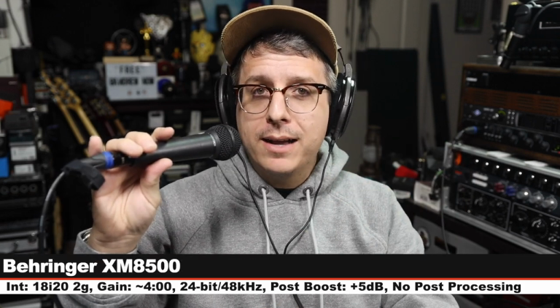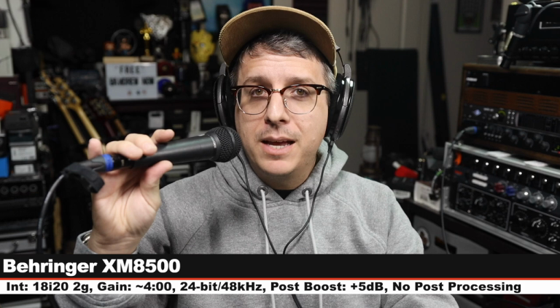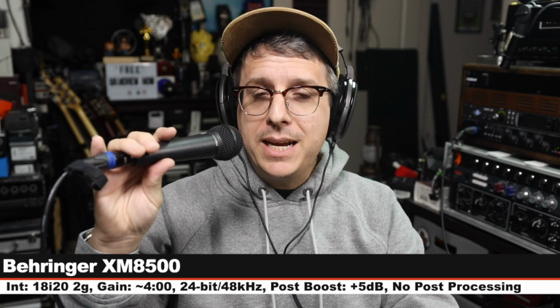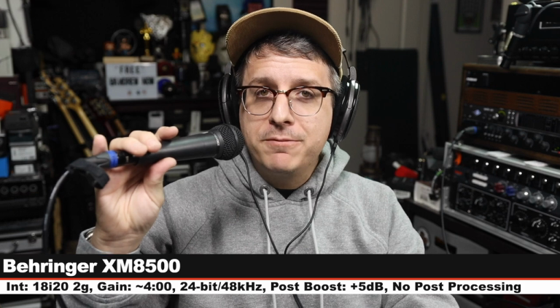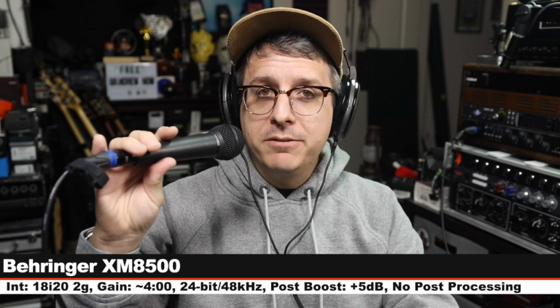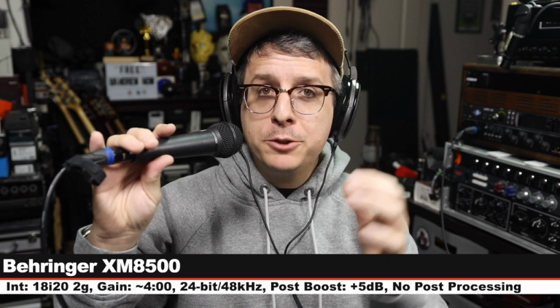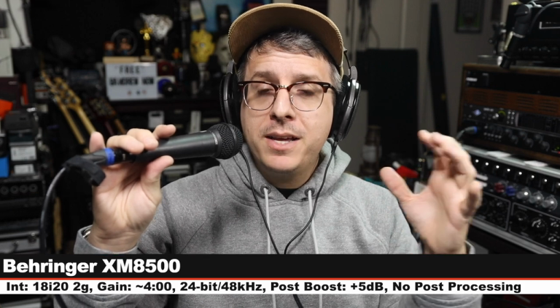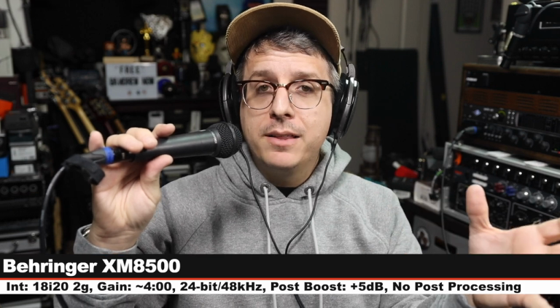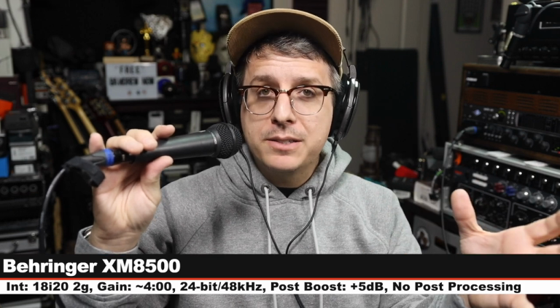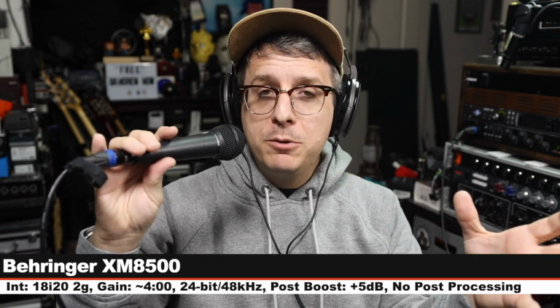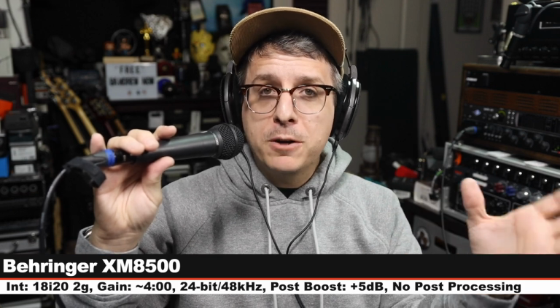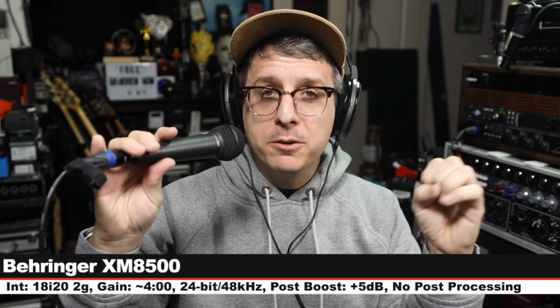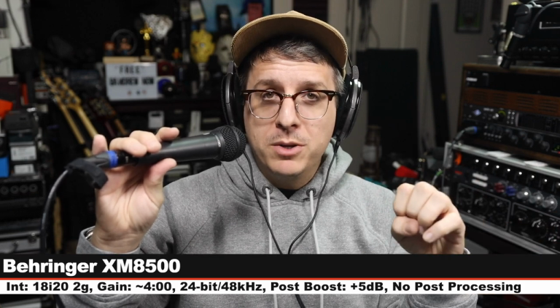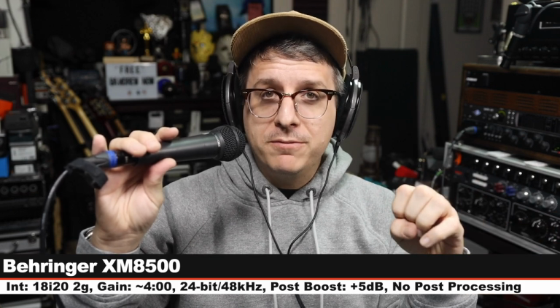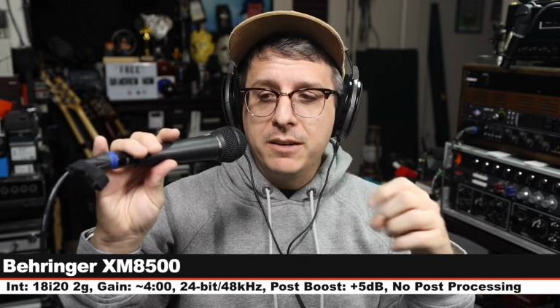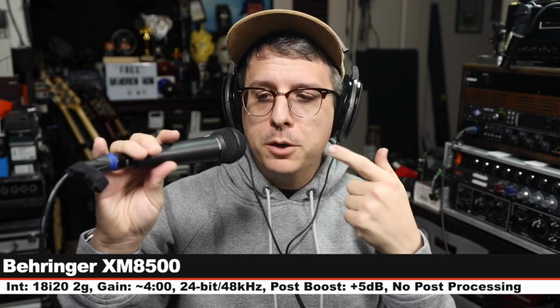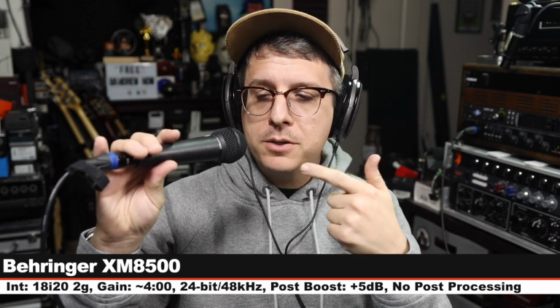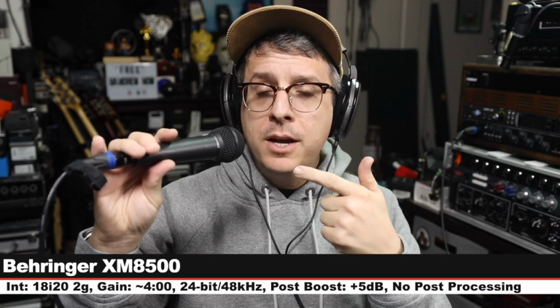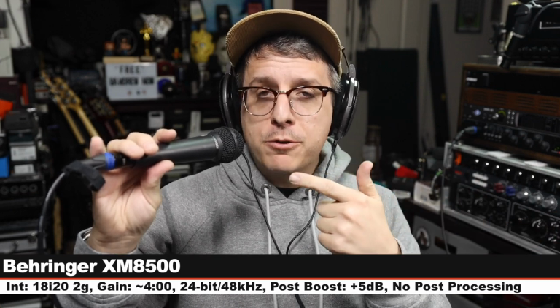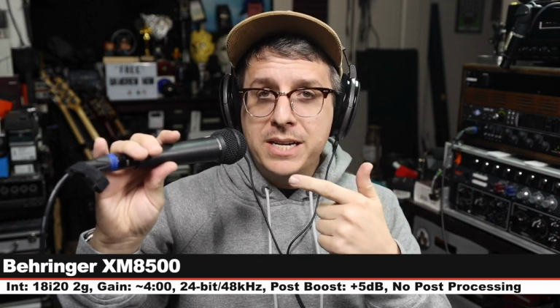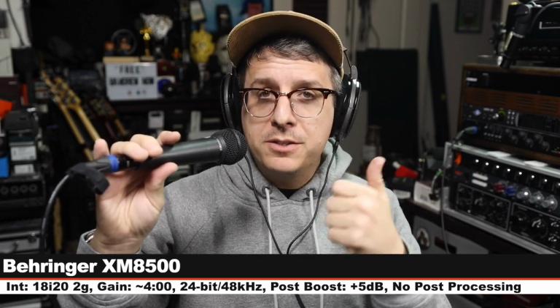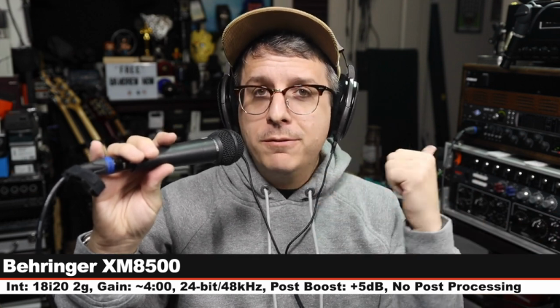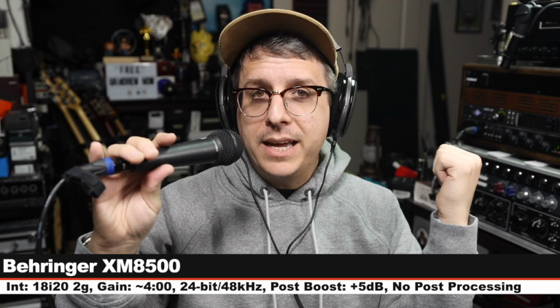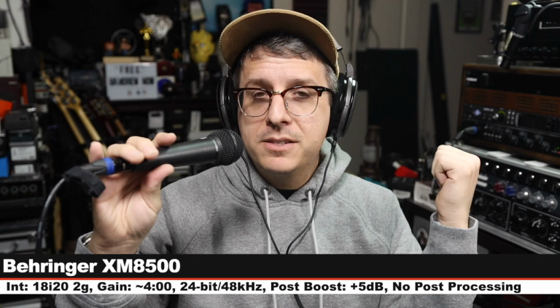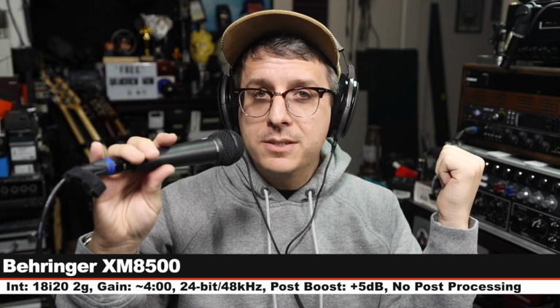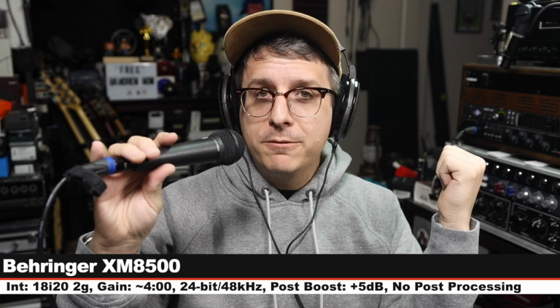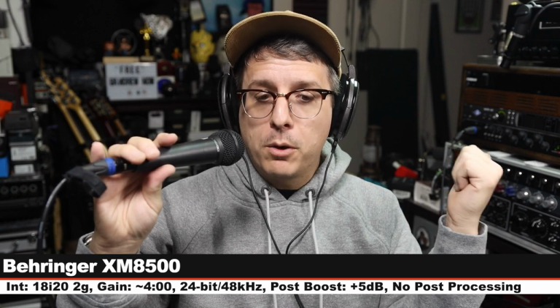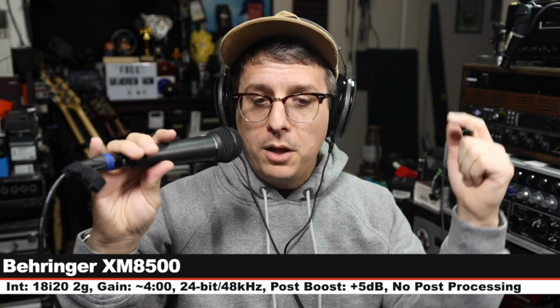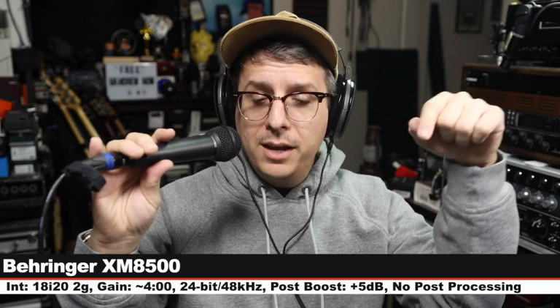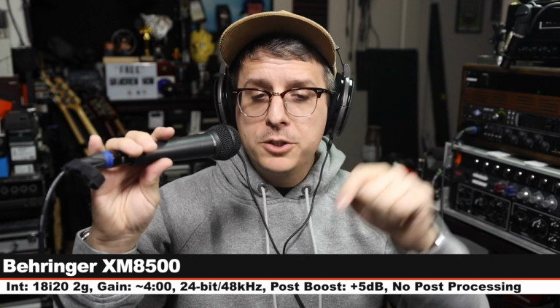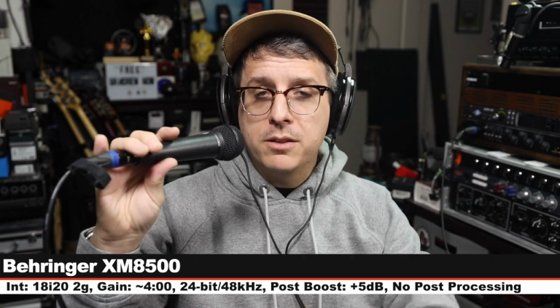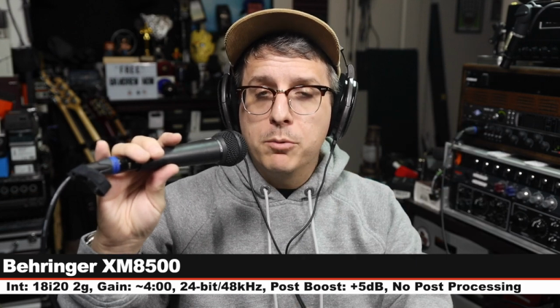First up we are on the Behringer XM8500, which goes for about $25 — three inches off, gain still set at four o'clock.